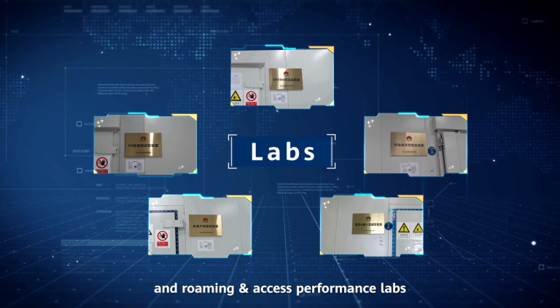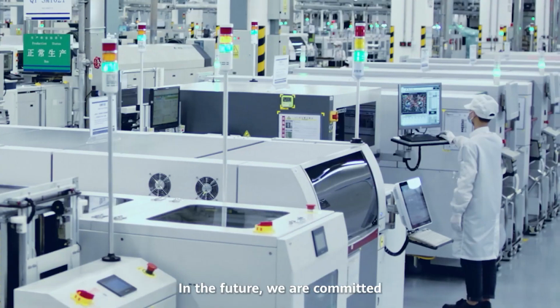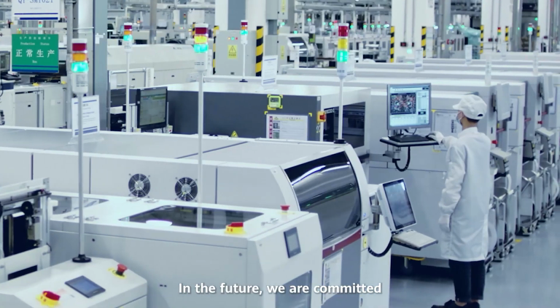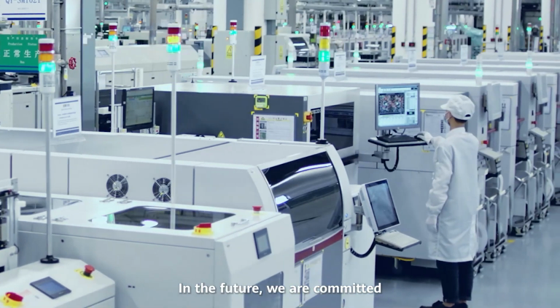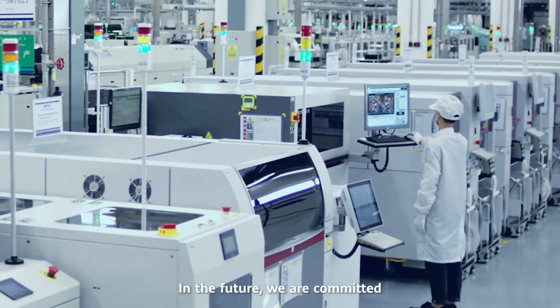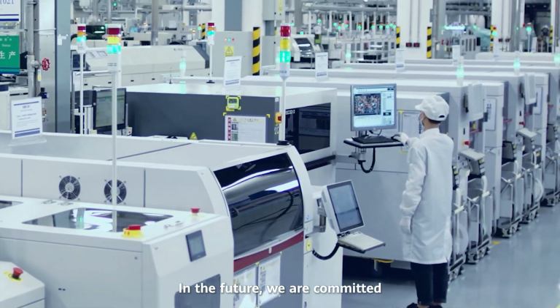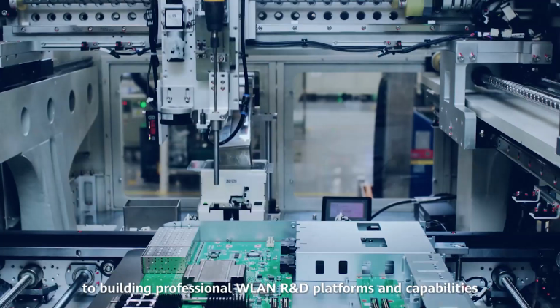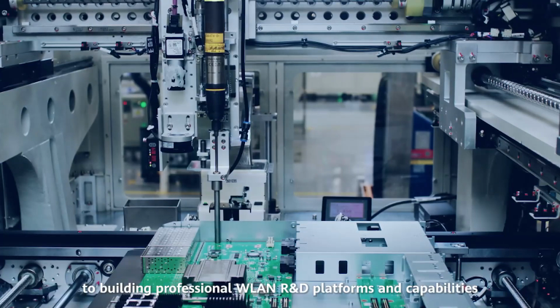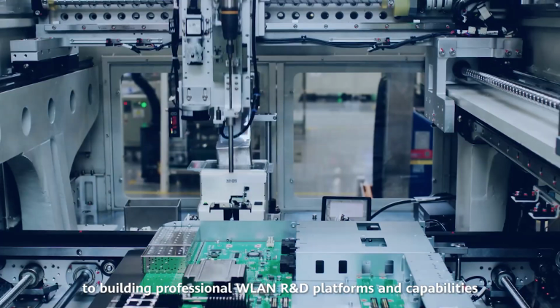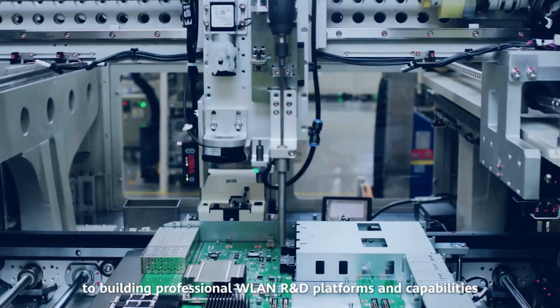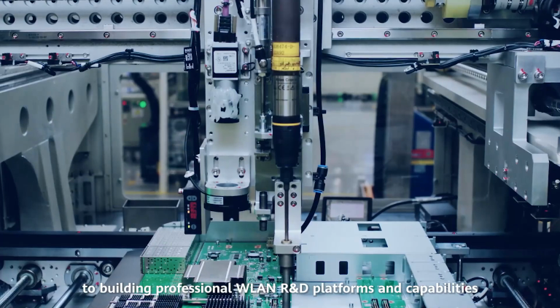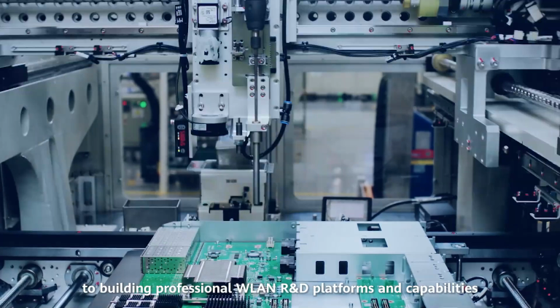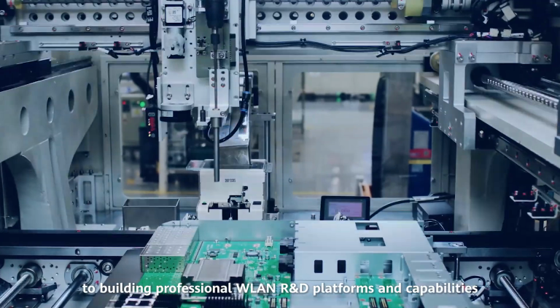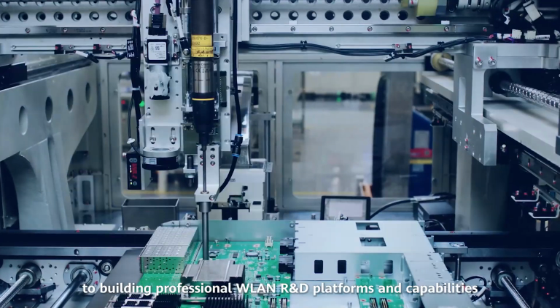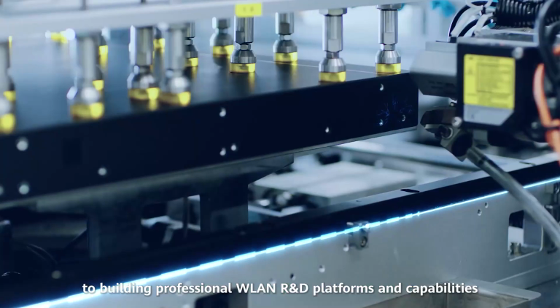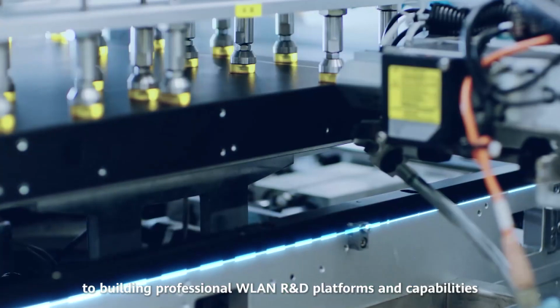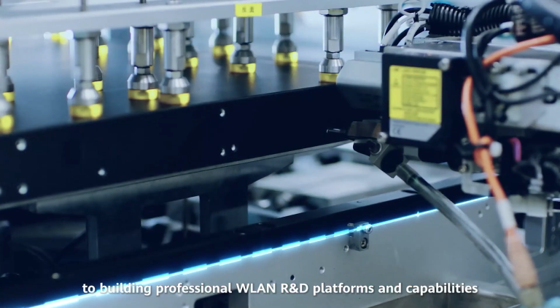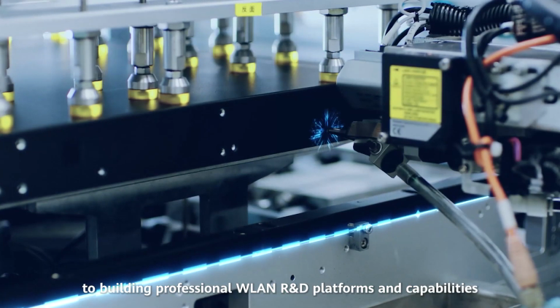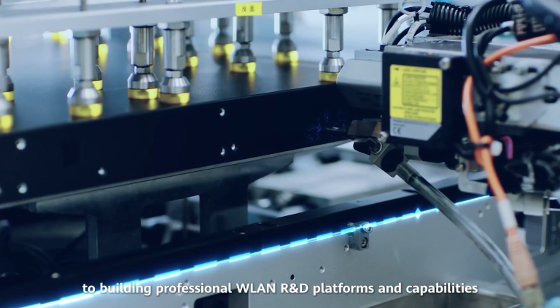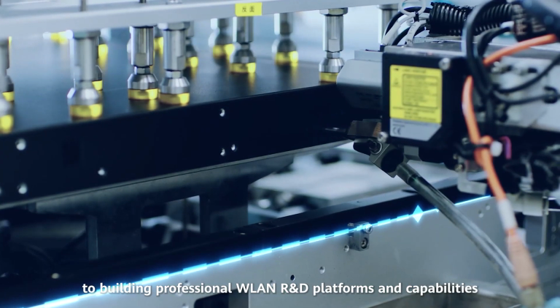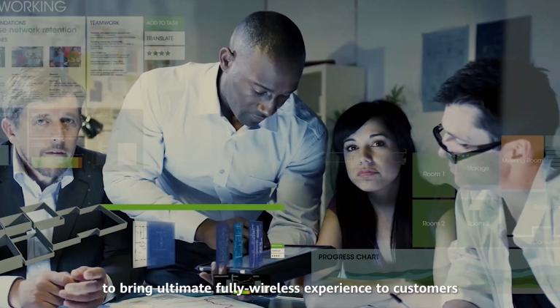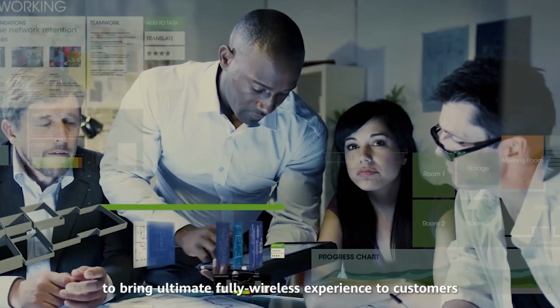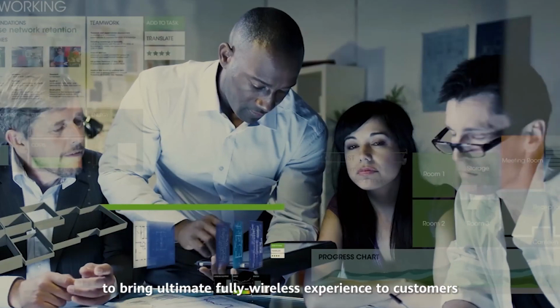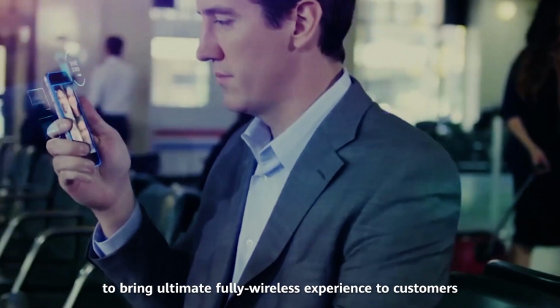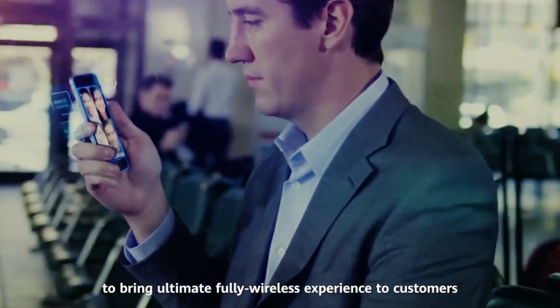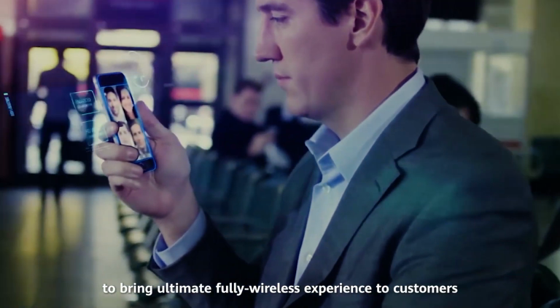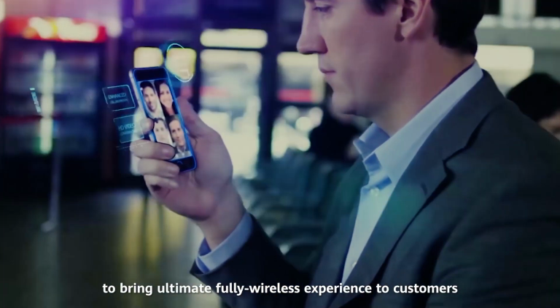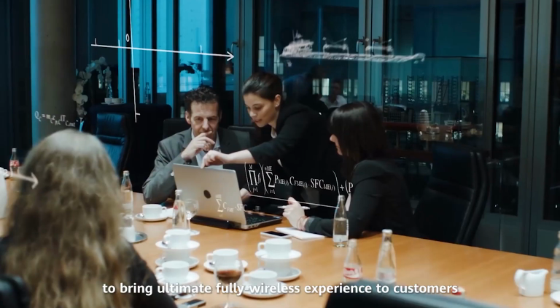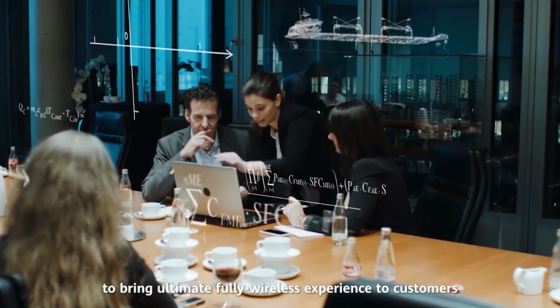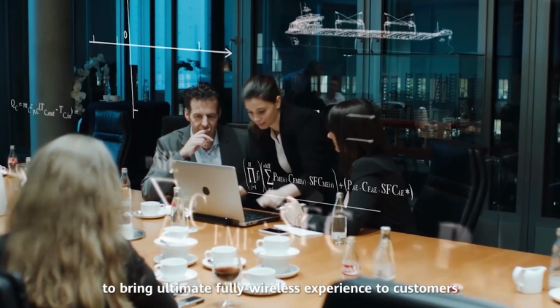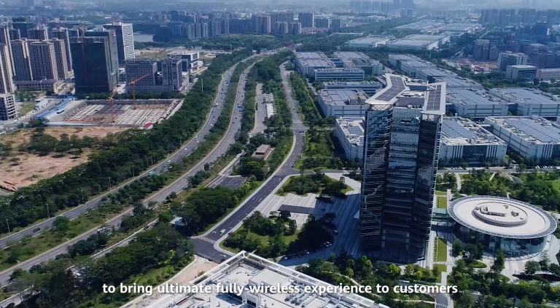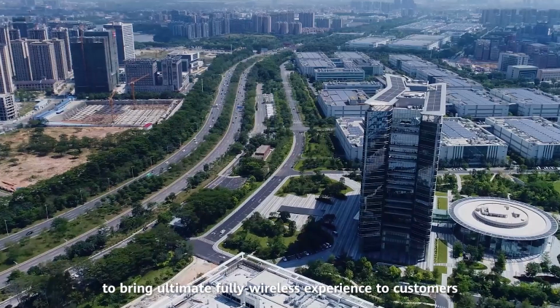In the future, we are committed to building professional WLAN R&D platforms and capabilities to bring an ultimate, fully wireless experience to customers.